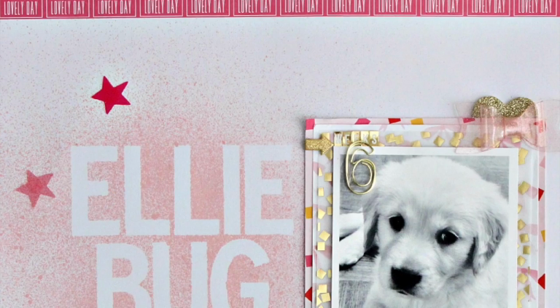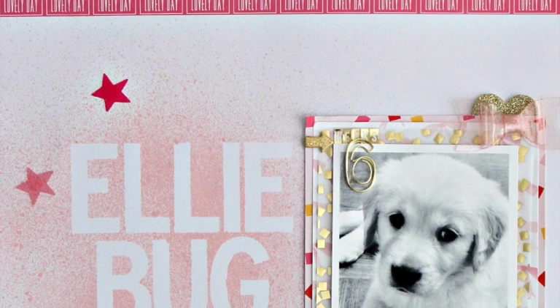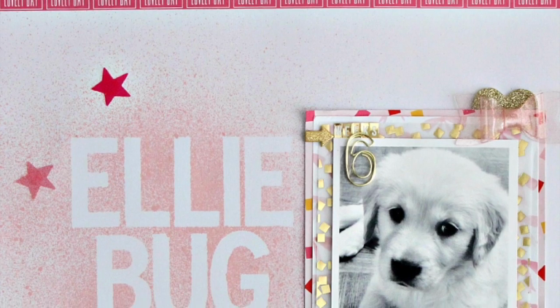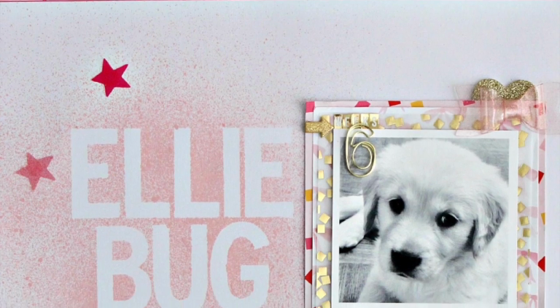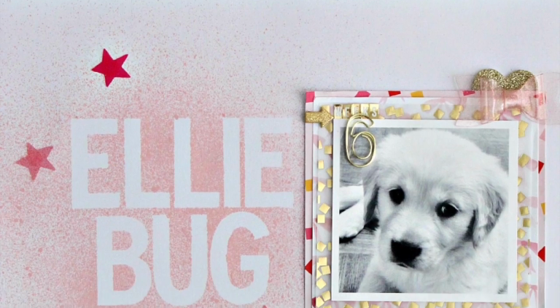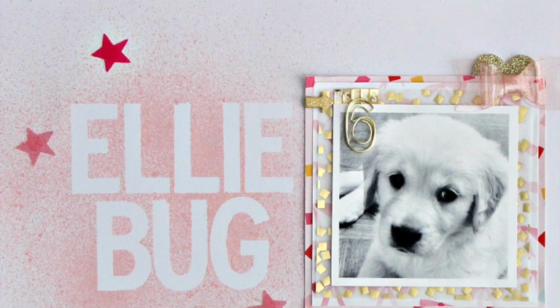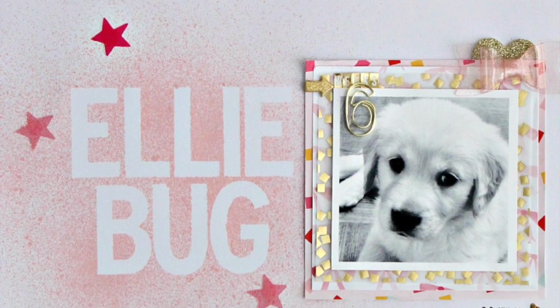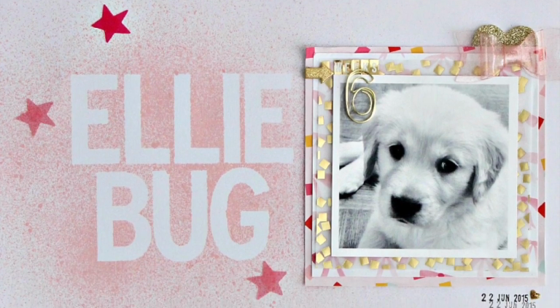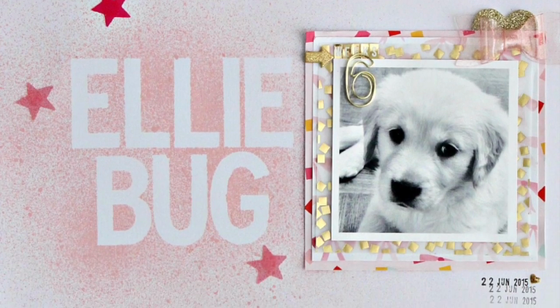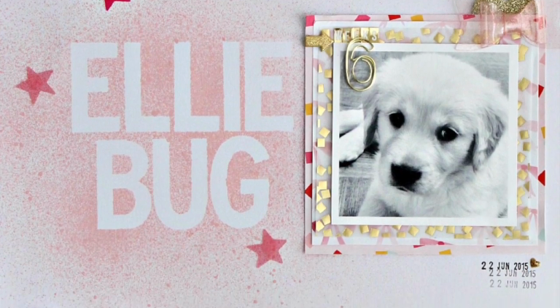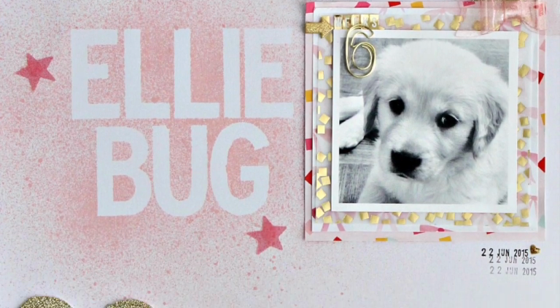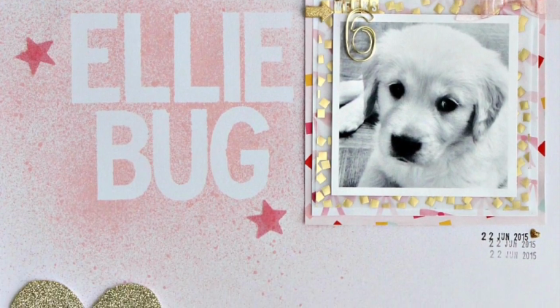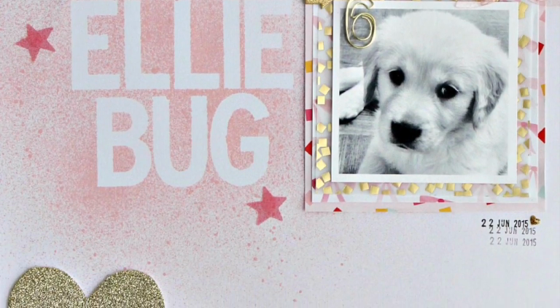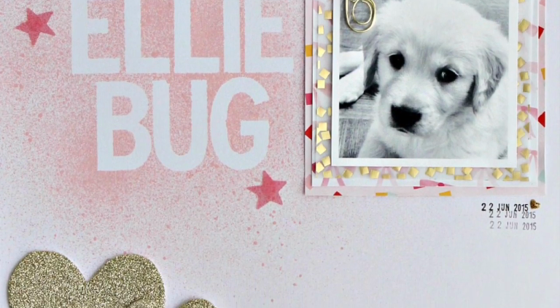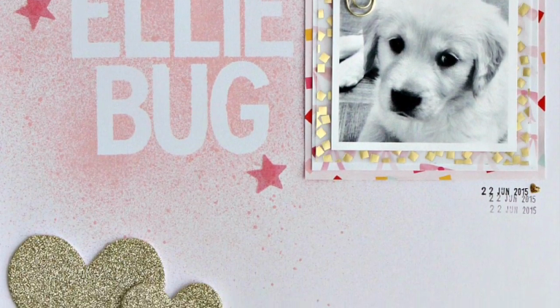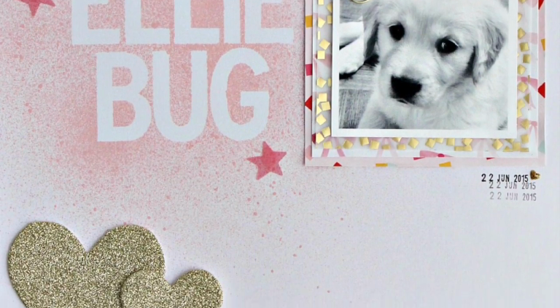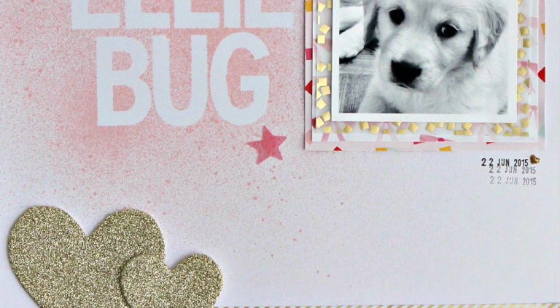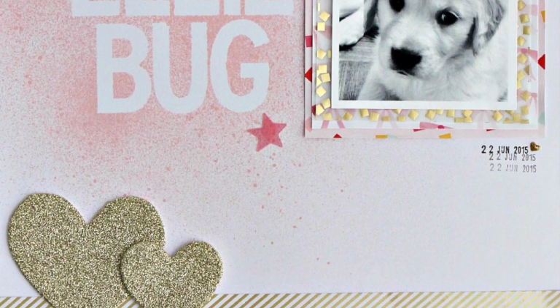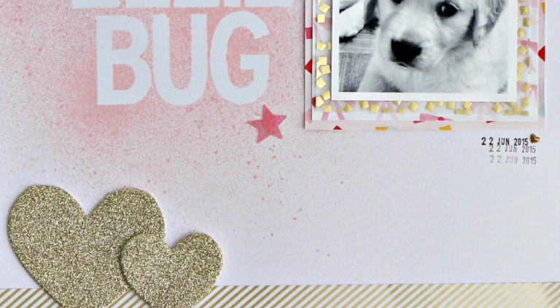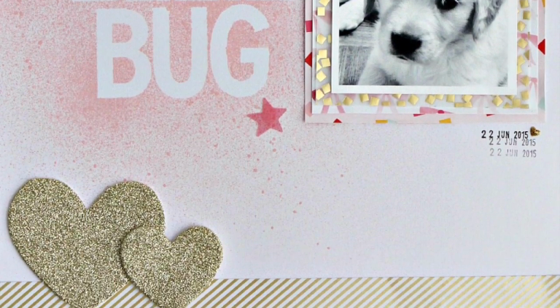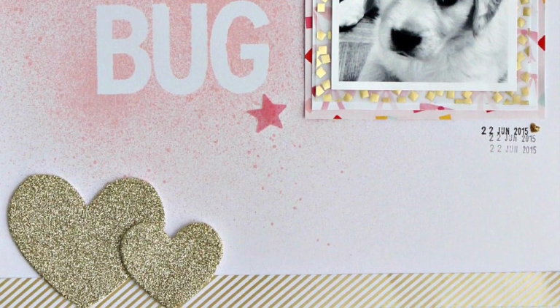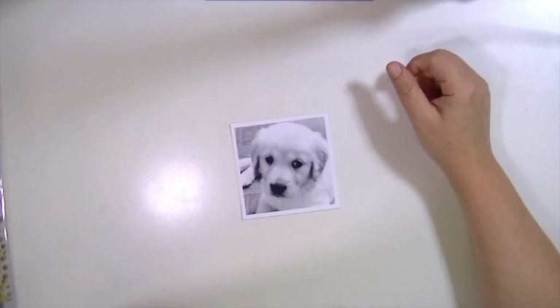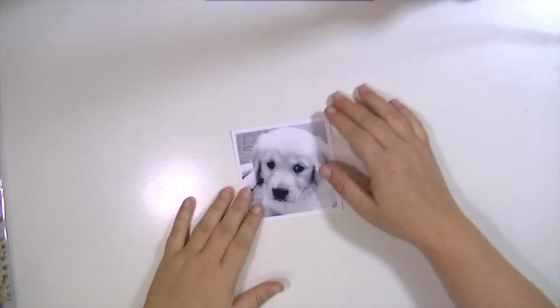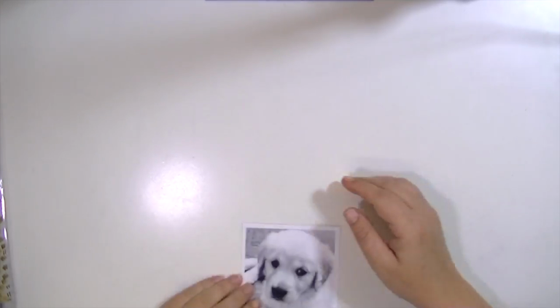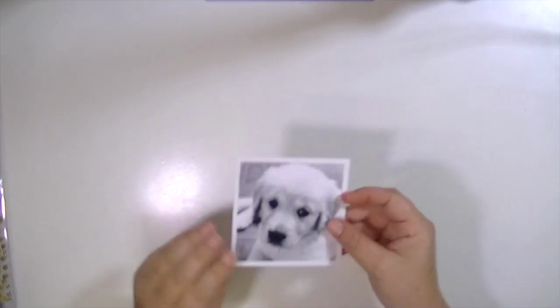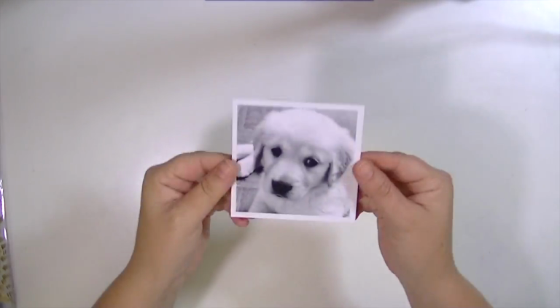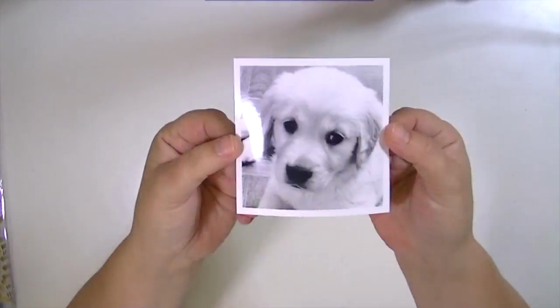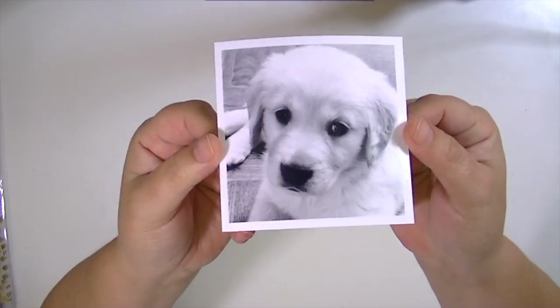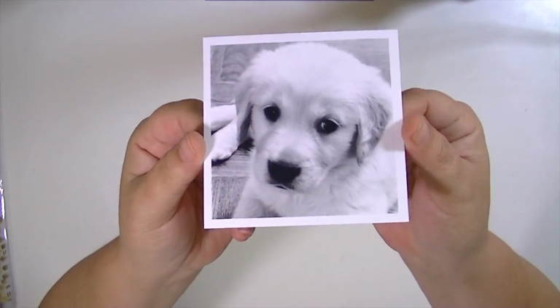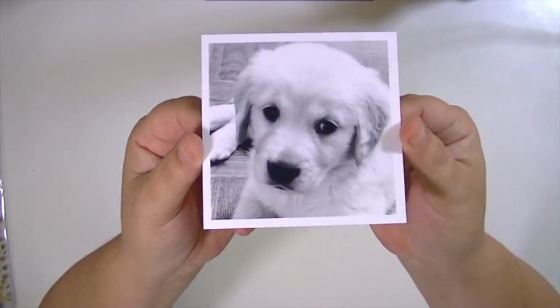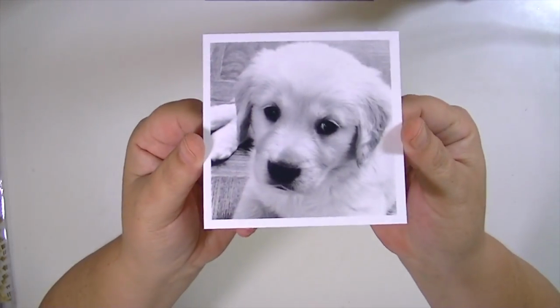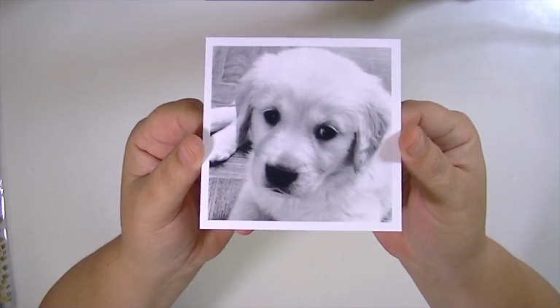Hey guys, Kate Kennedy here with the project for the Blitzy creative team. Today we're going to be making a layout with a bold title.